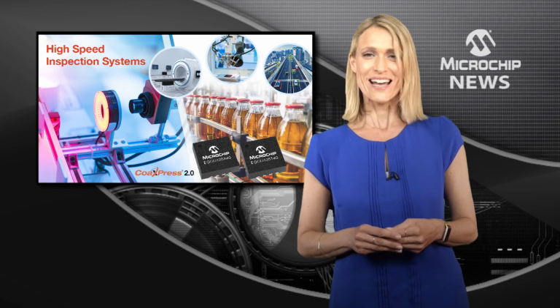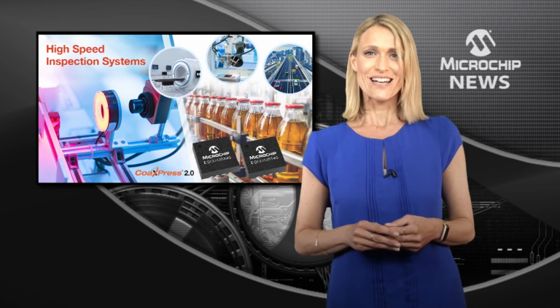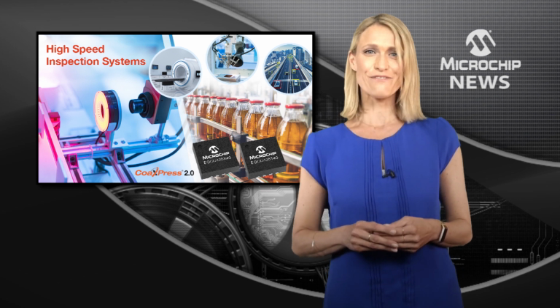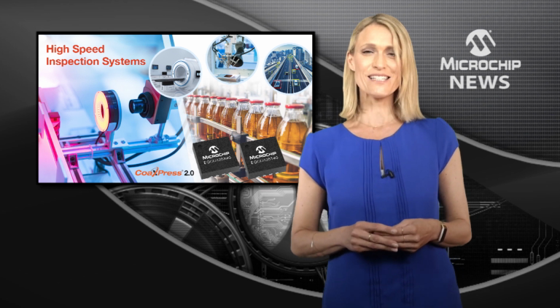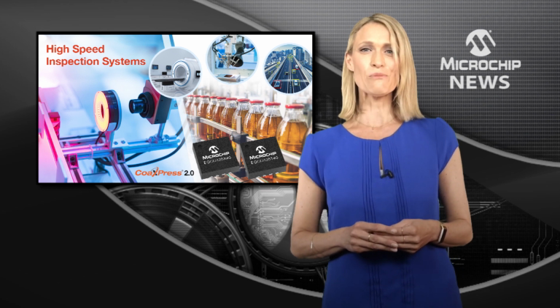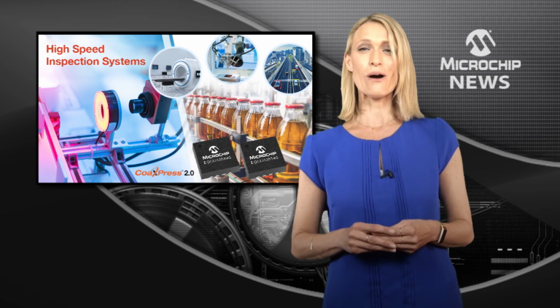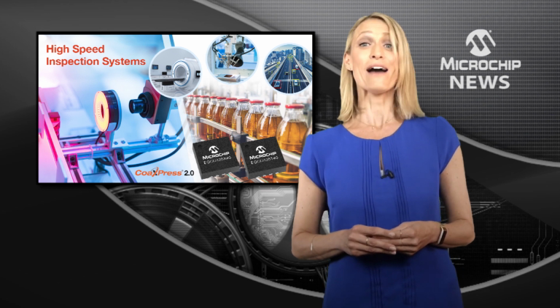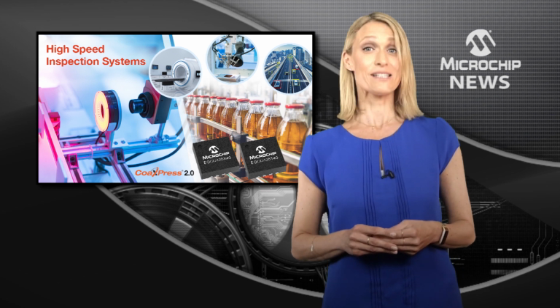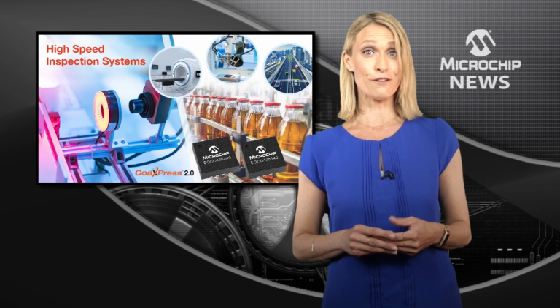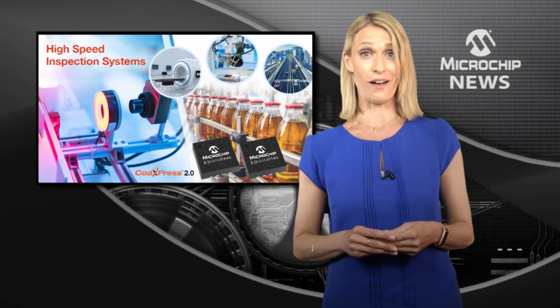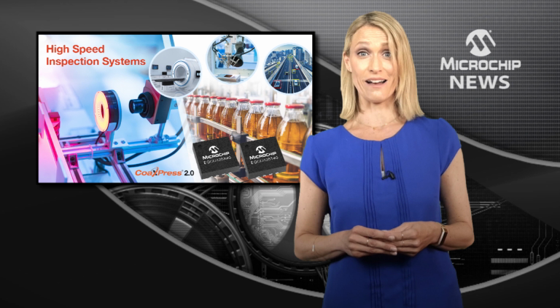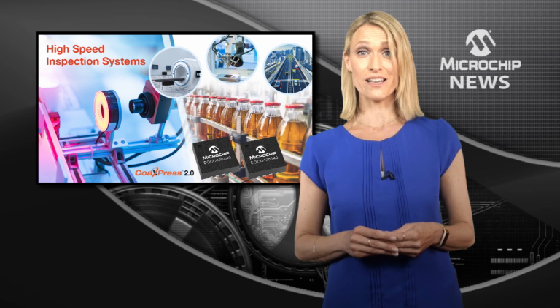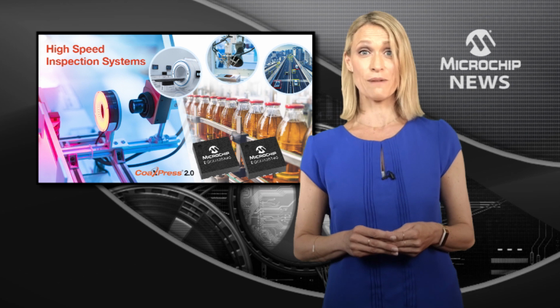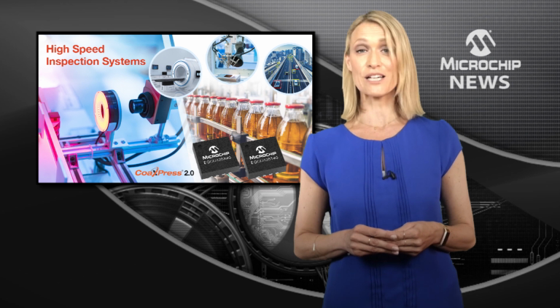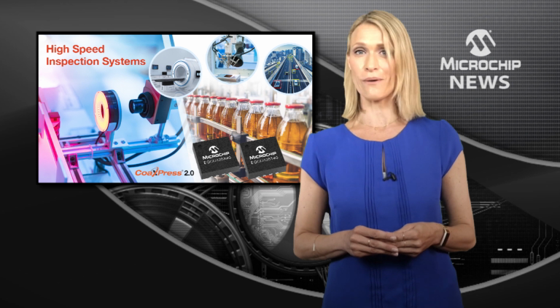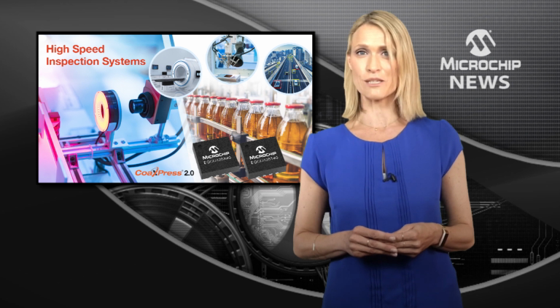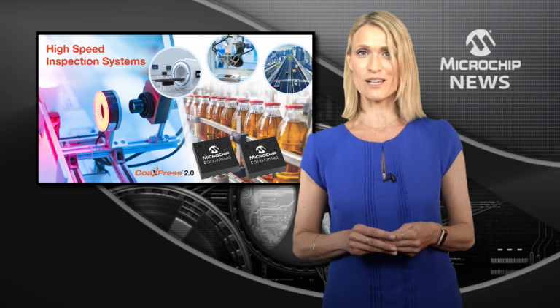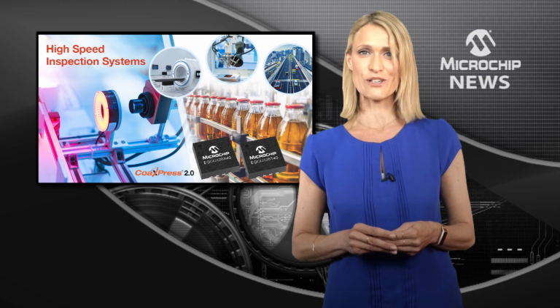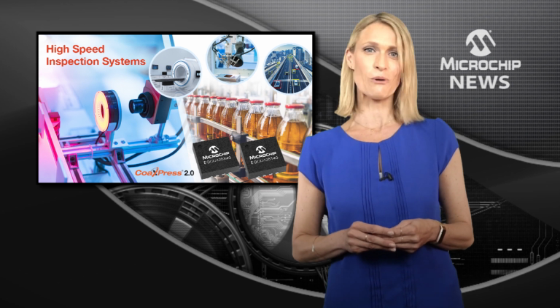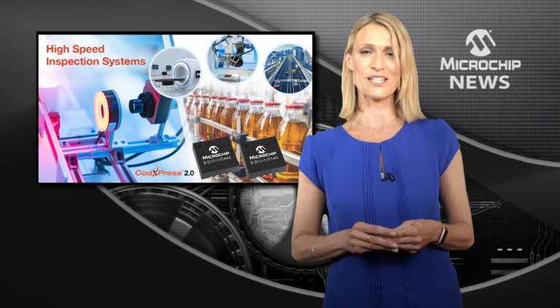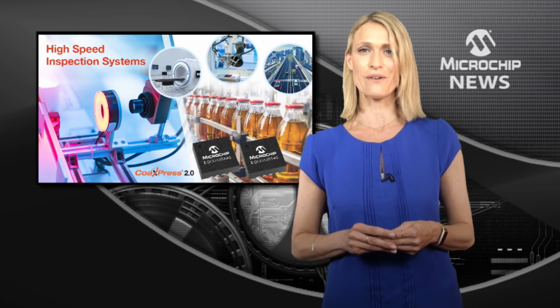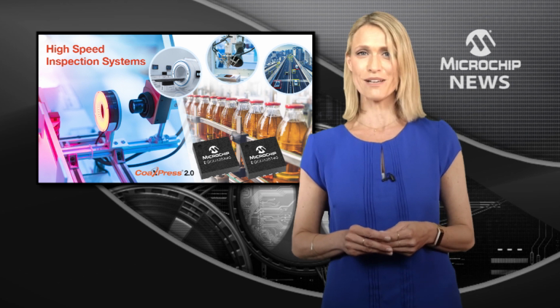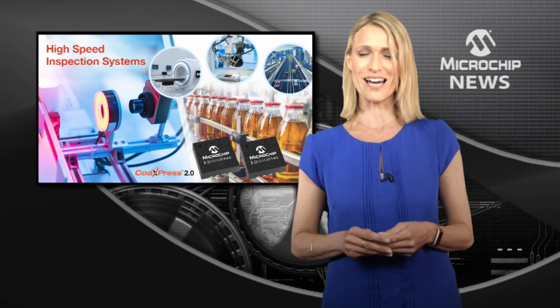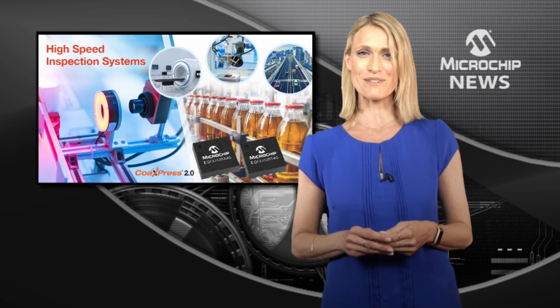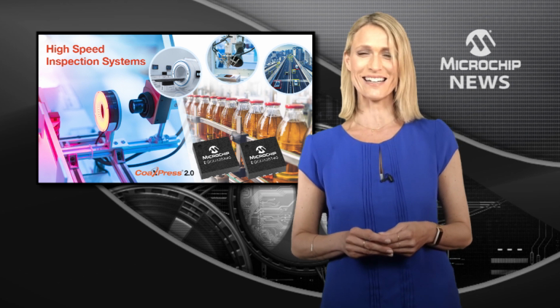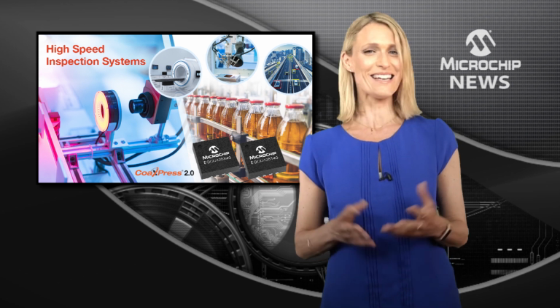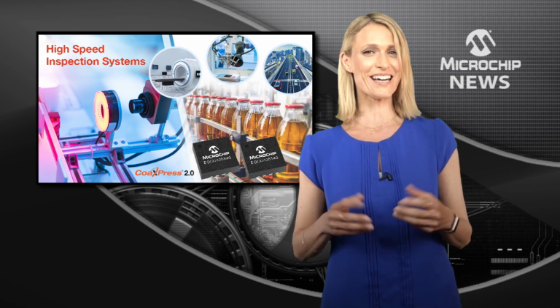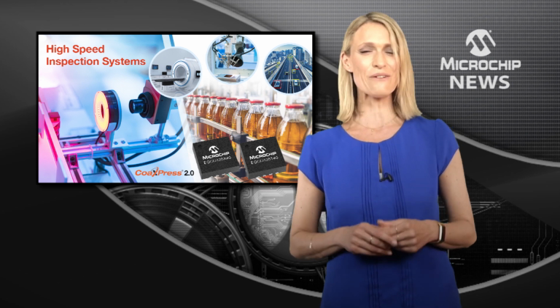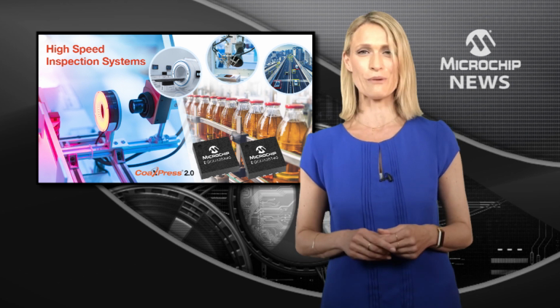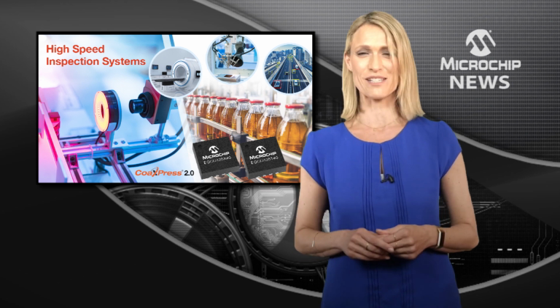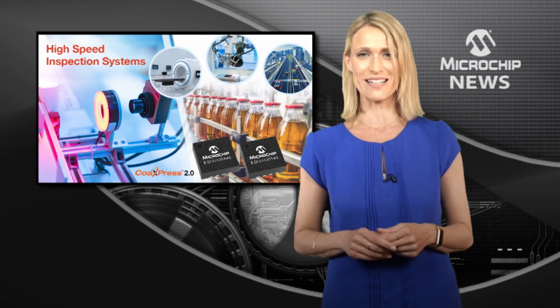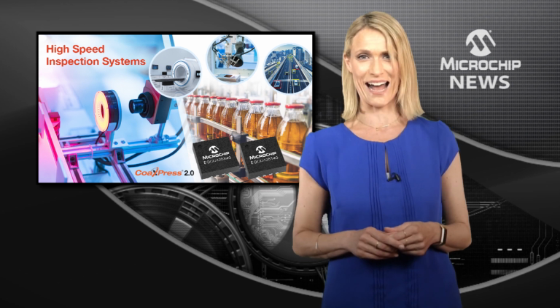To find out more about simplifying high-speed CoAXpress 2.0 image capture, check out the website now.